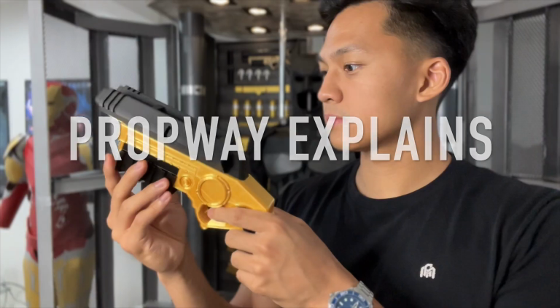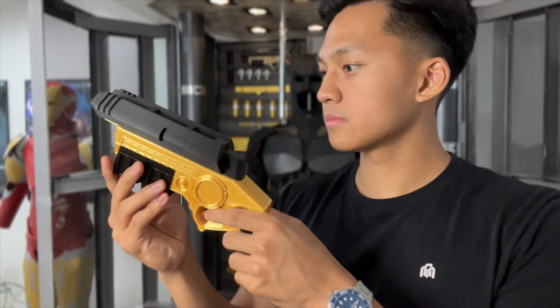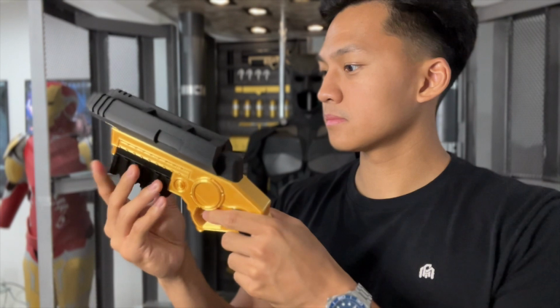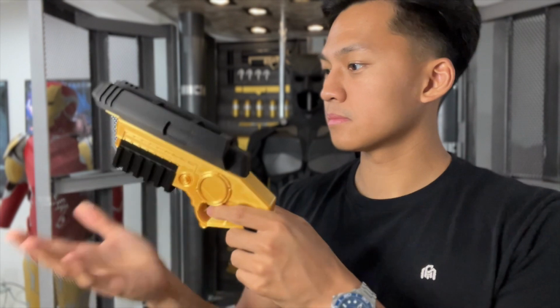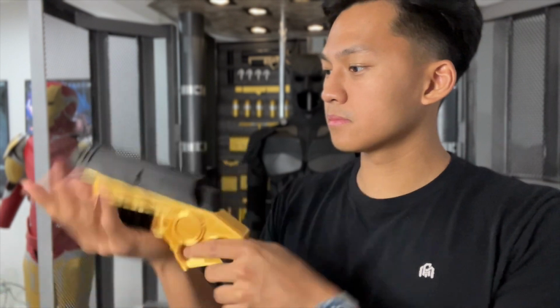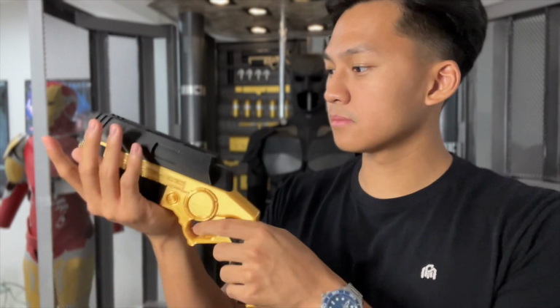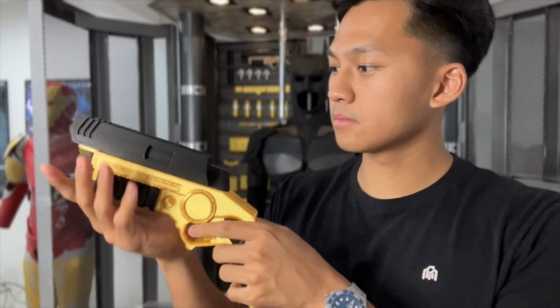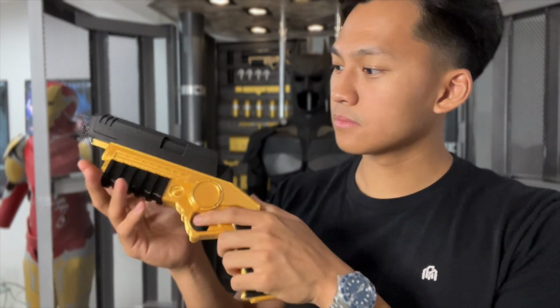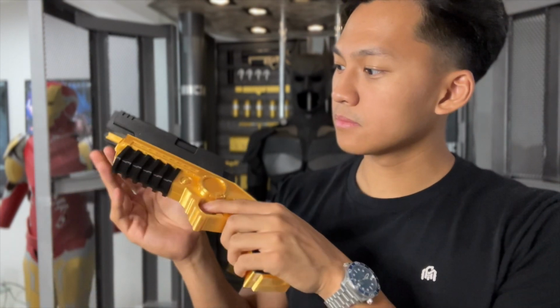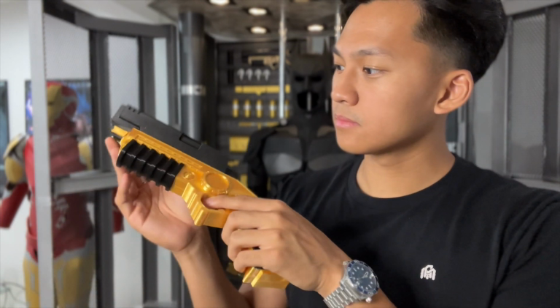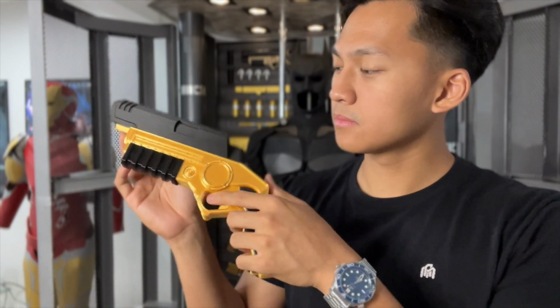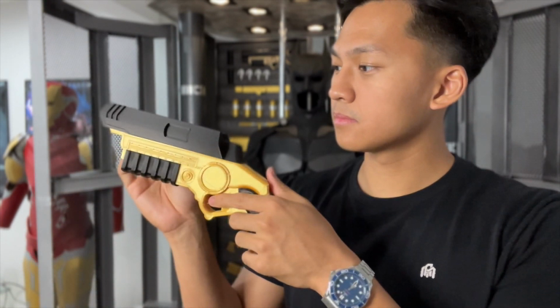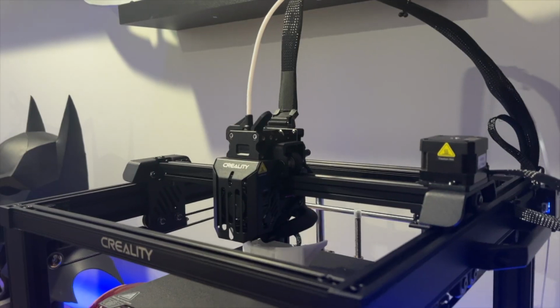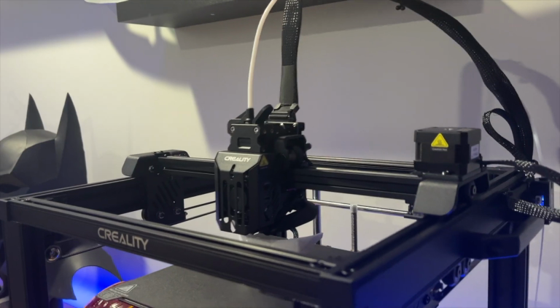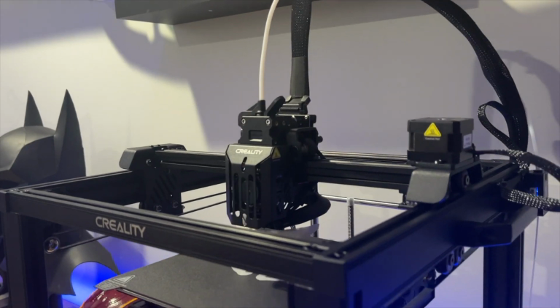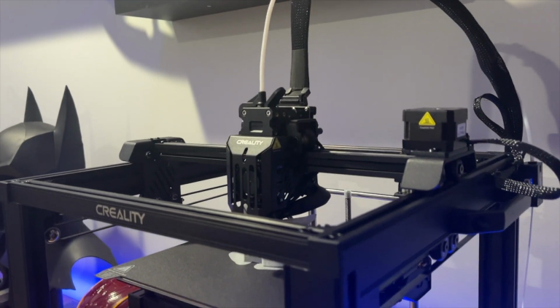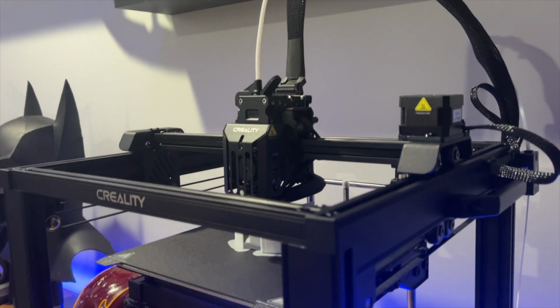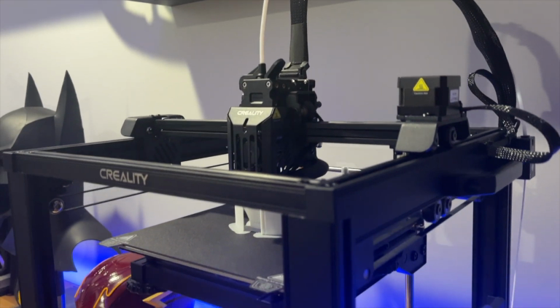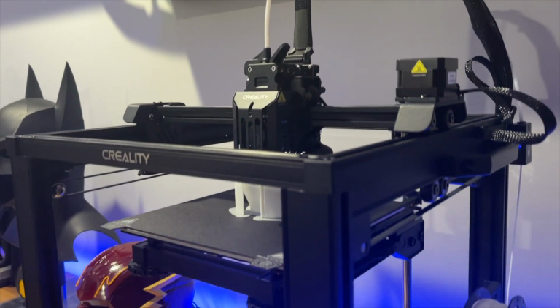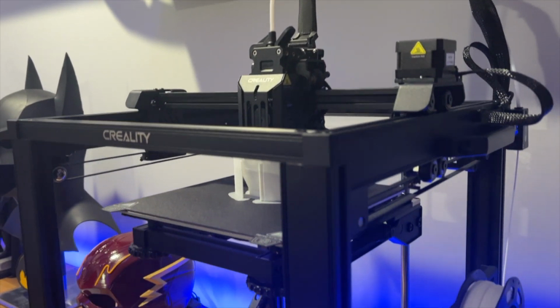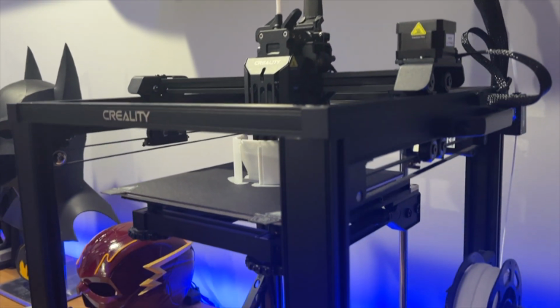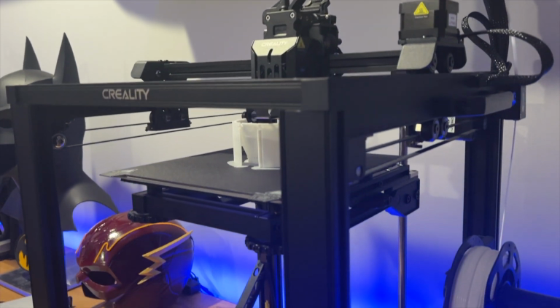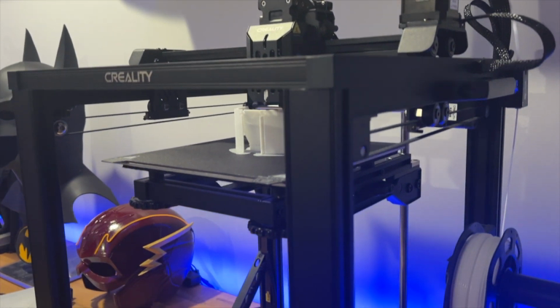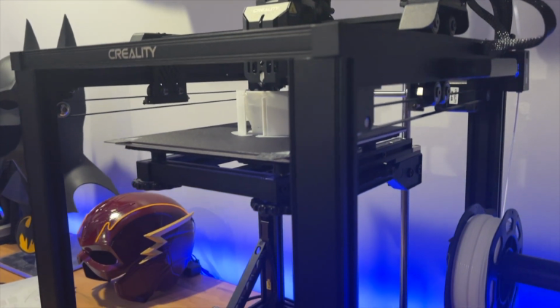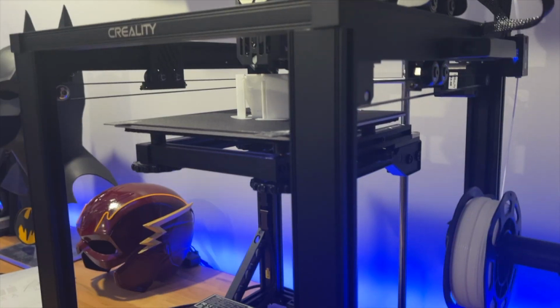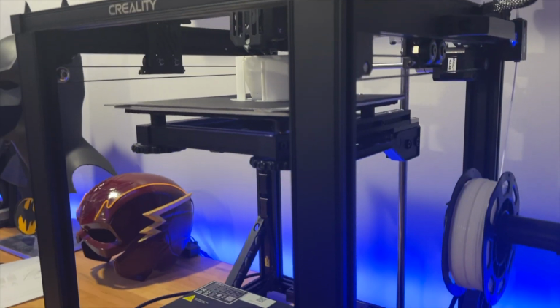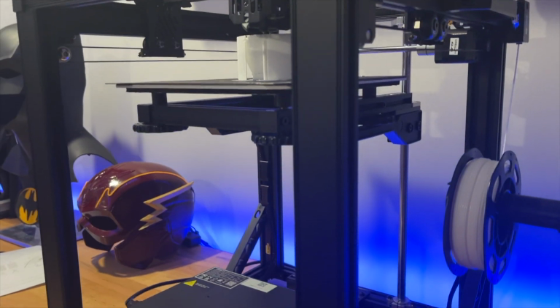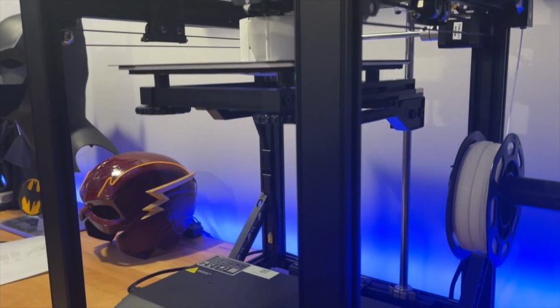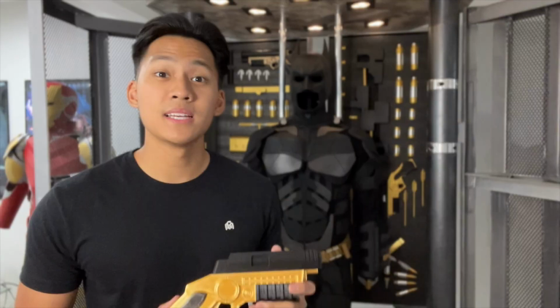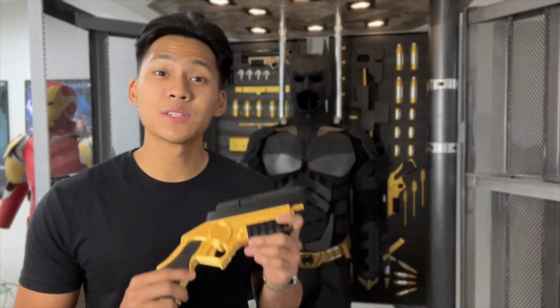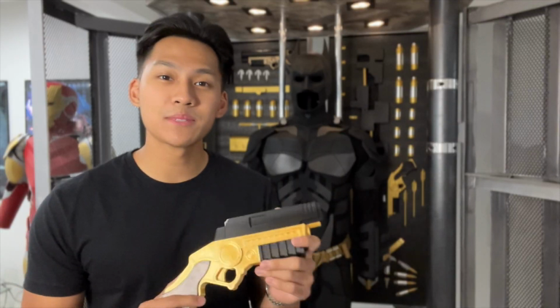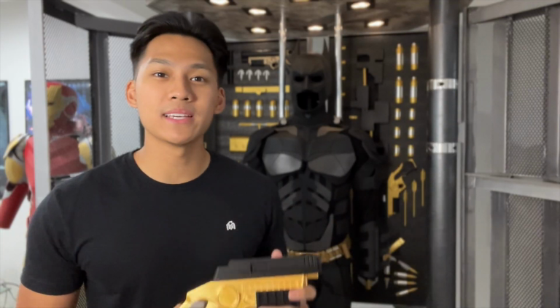And I'm going to make my own prop grappling gun using this Creality Ender 5 S1. So let's begin.